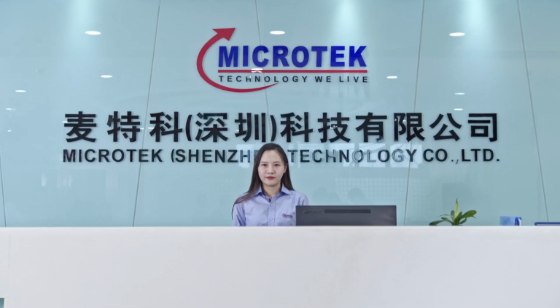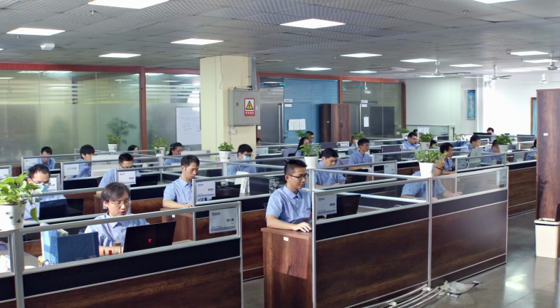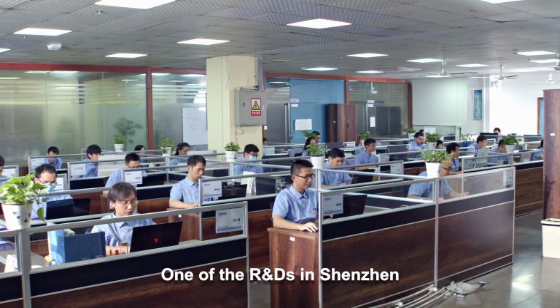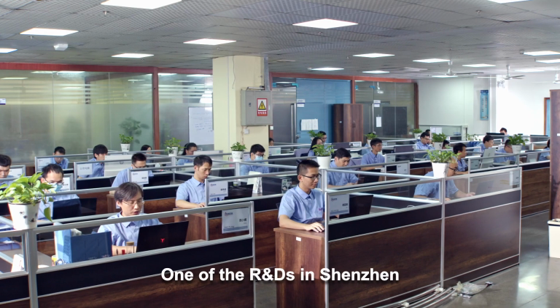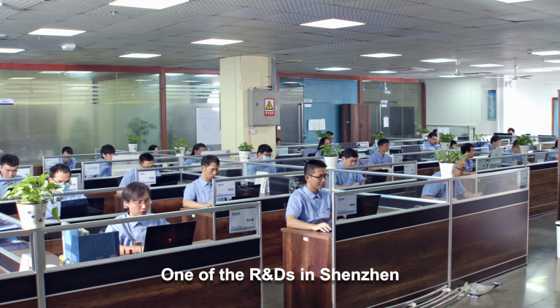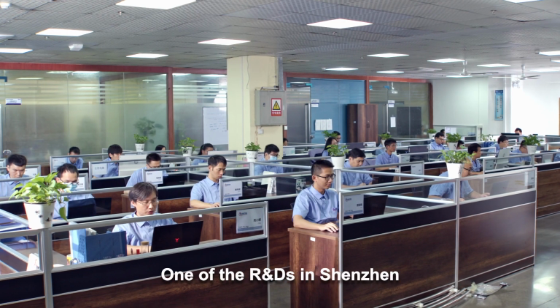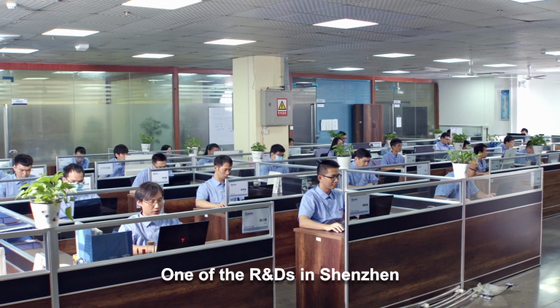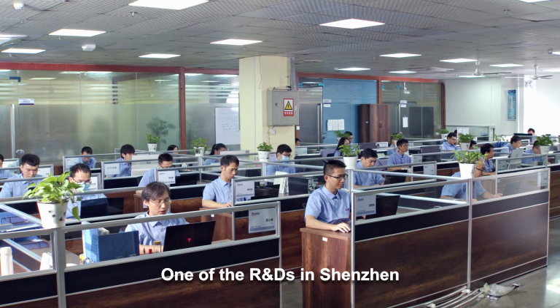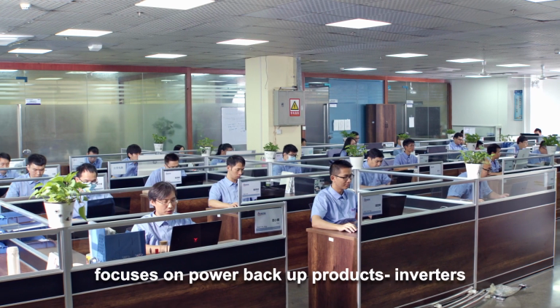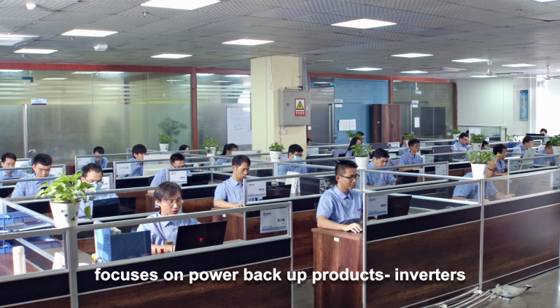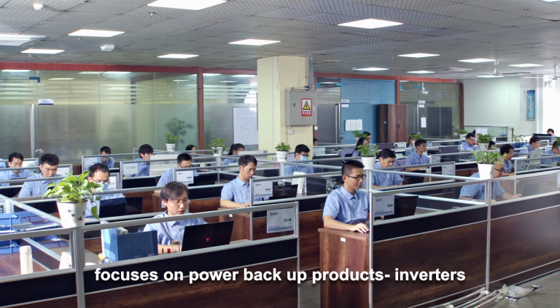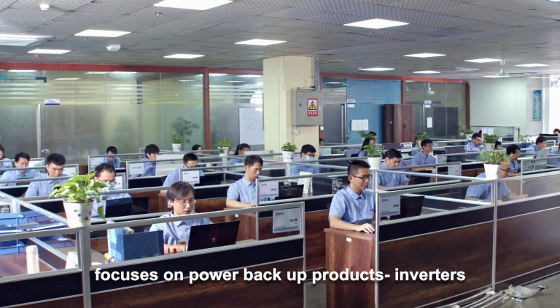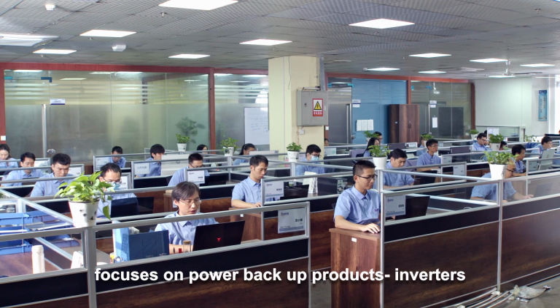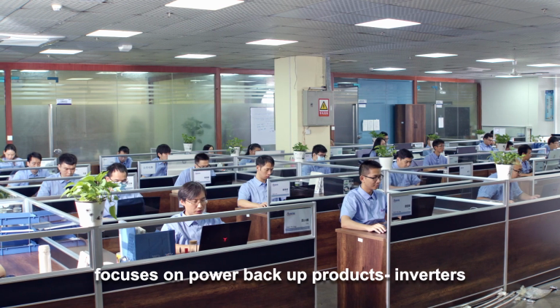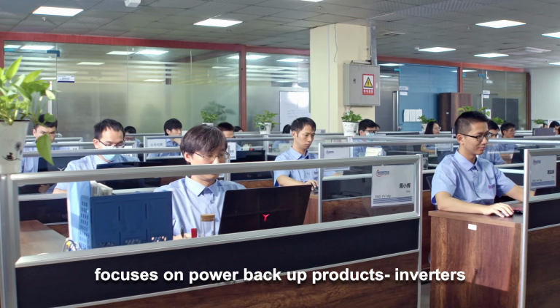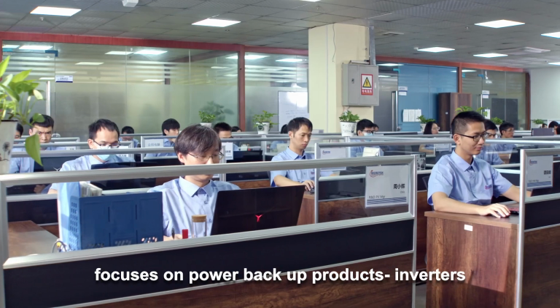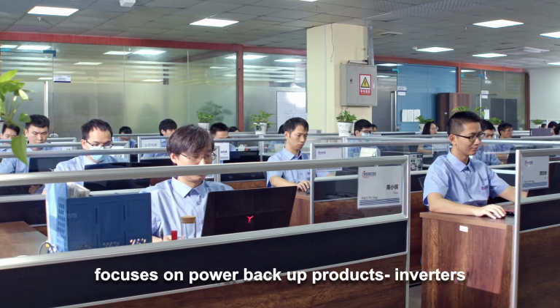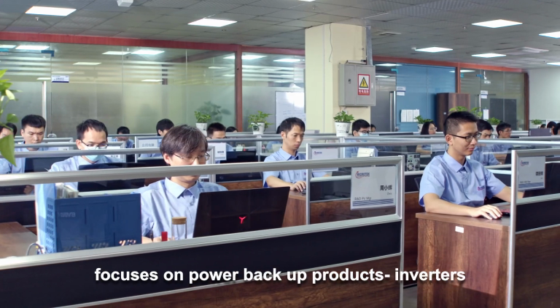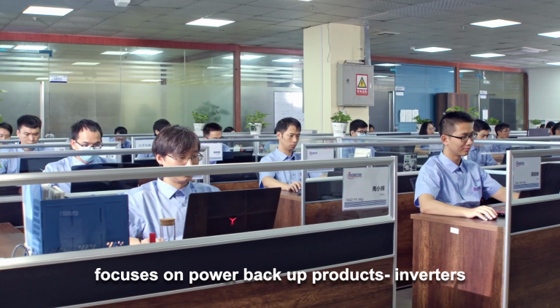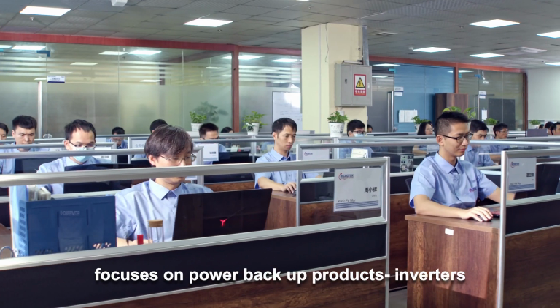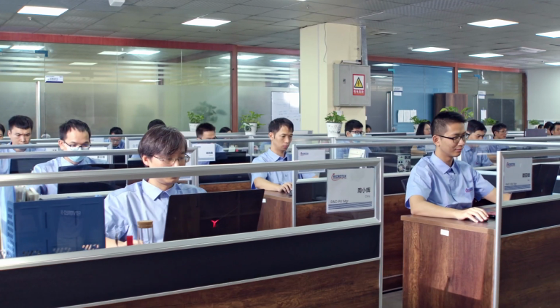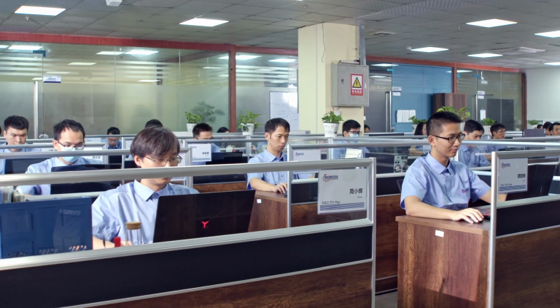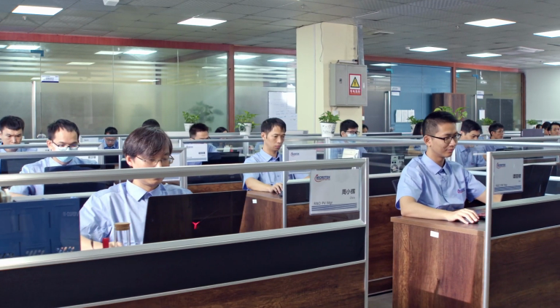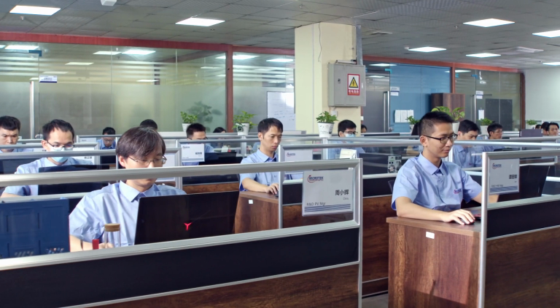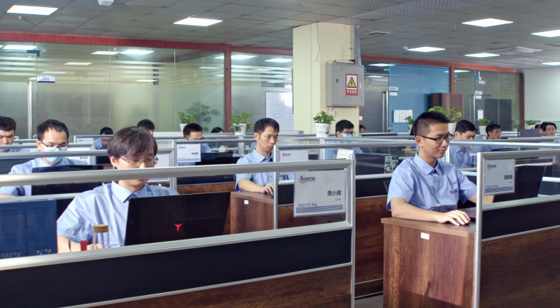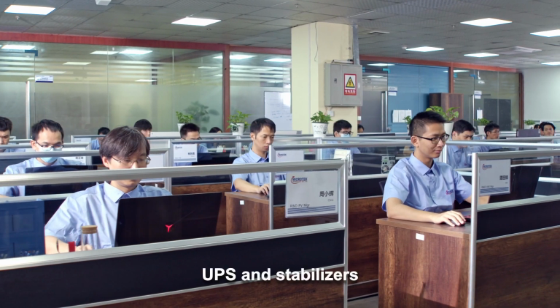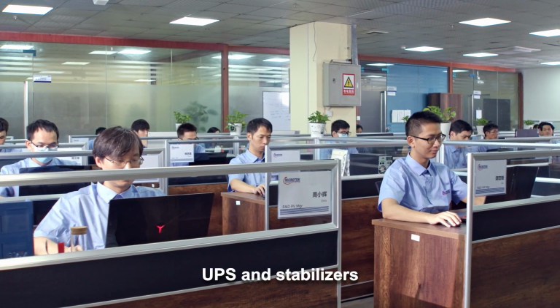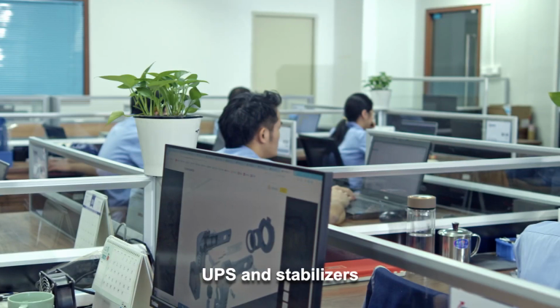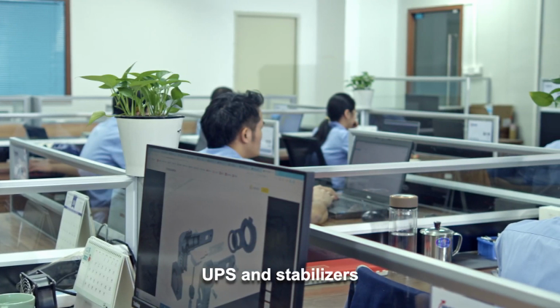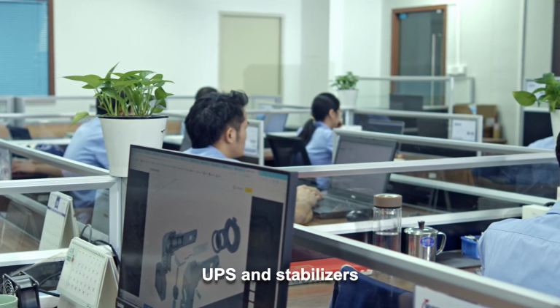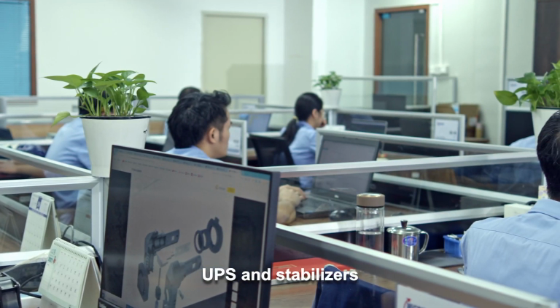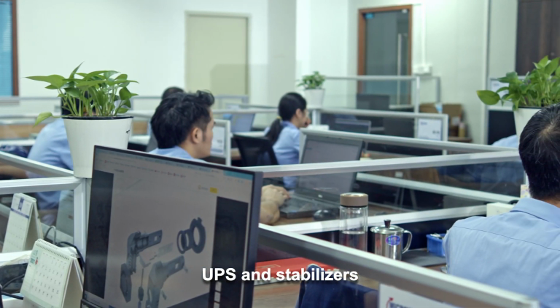One of the R&D facilities in Shenzhen focuses on power backup products — inverters, UPS, and stabilizers.